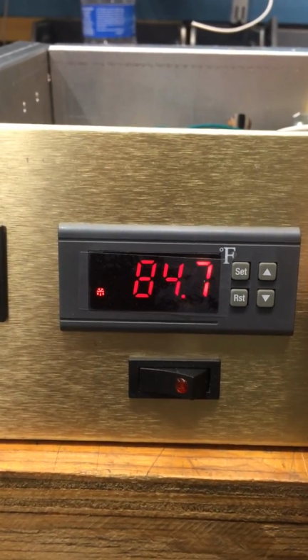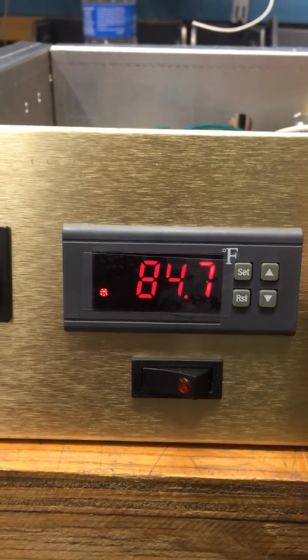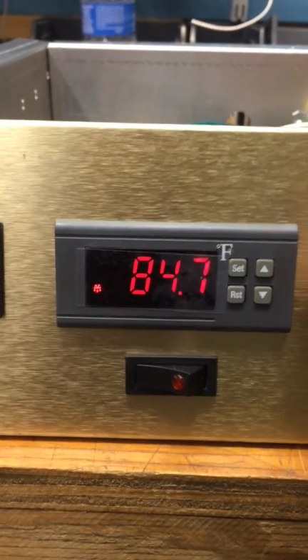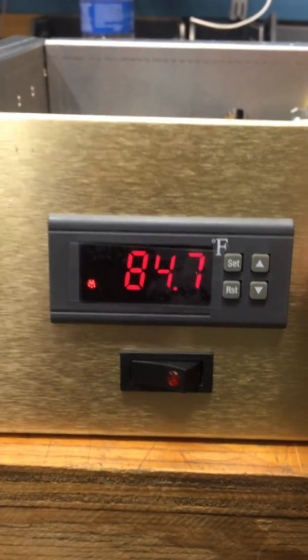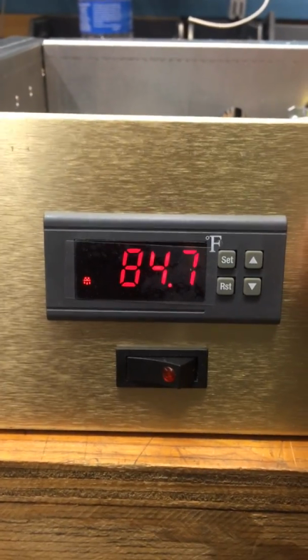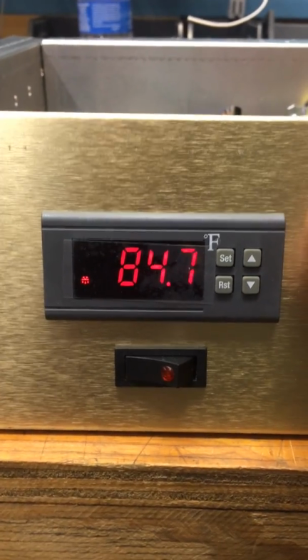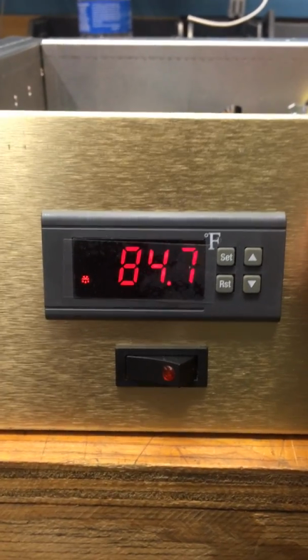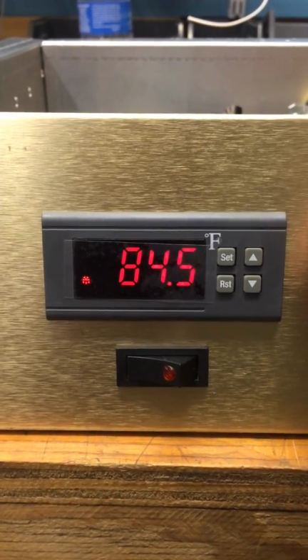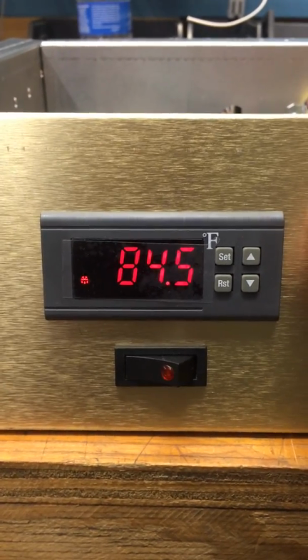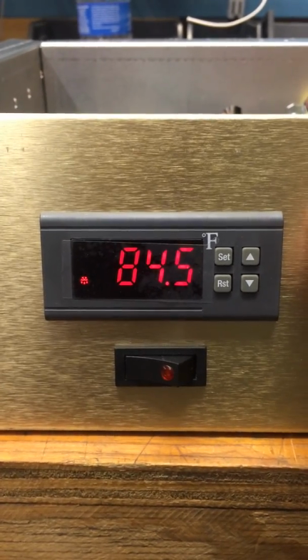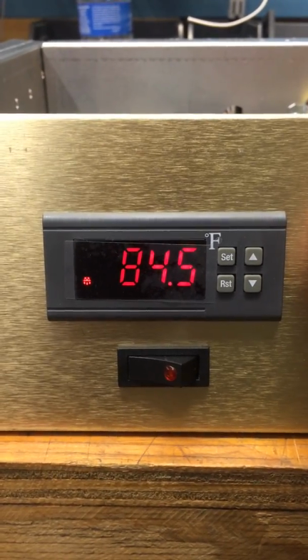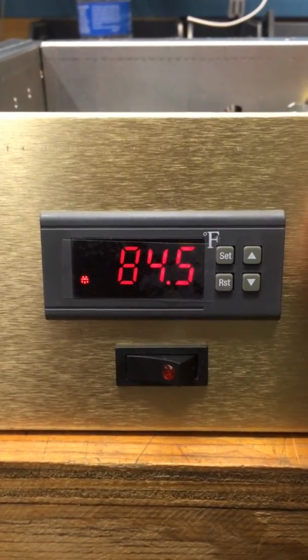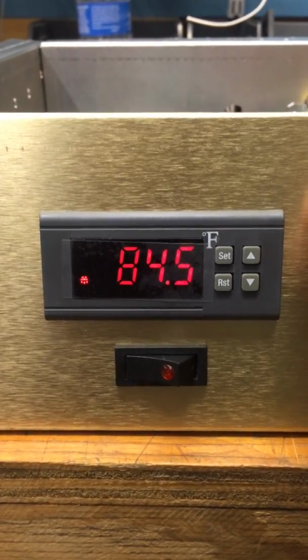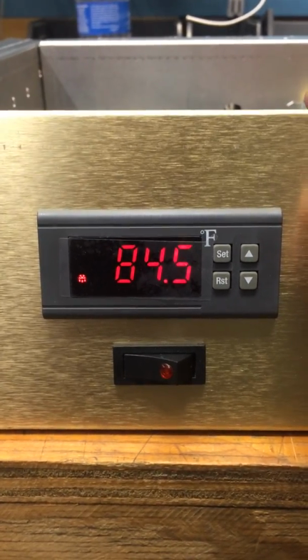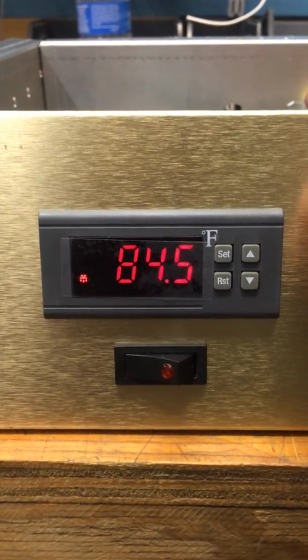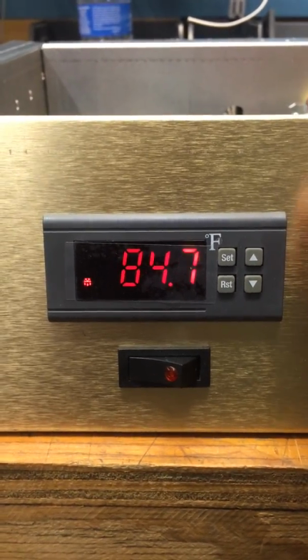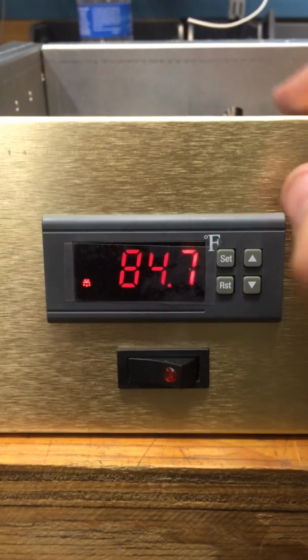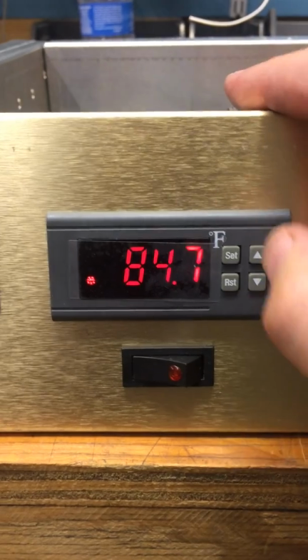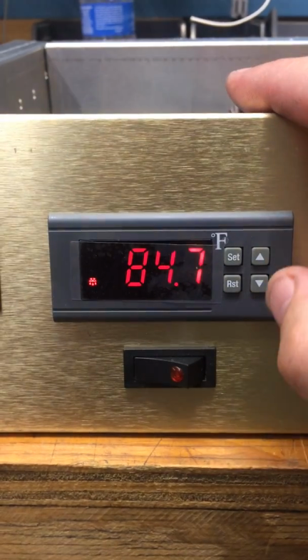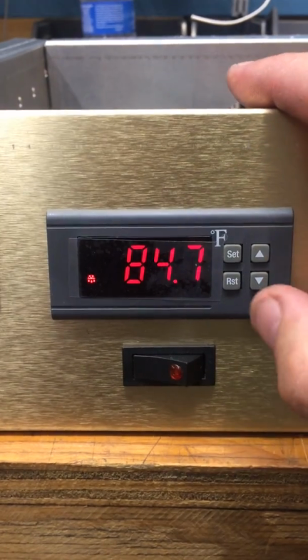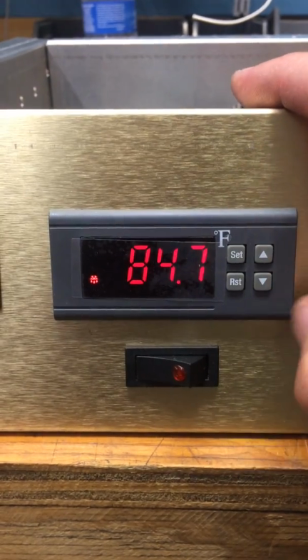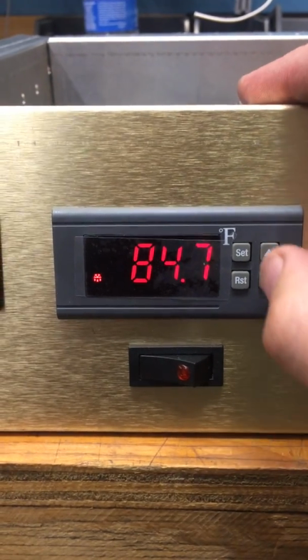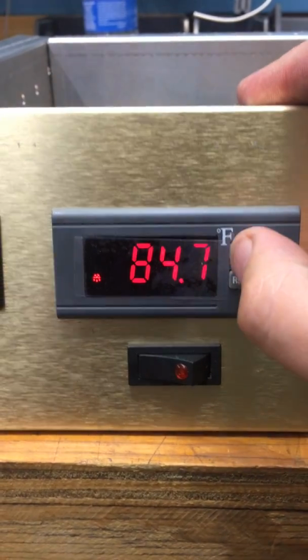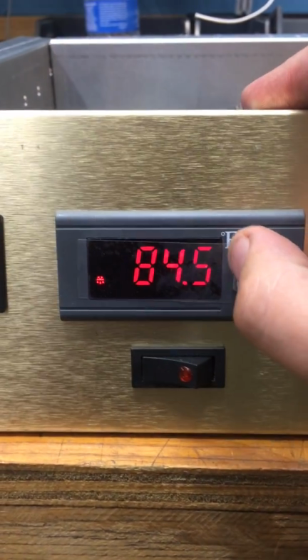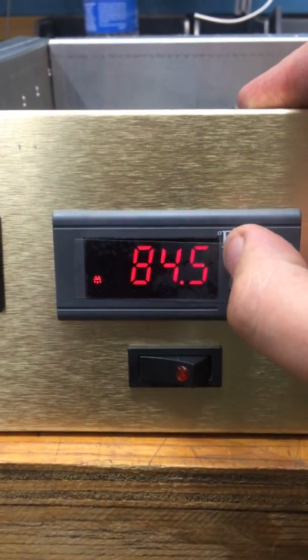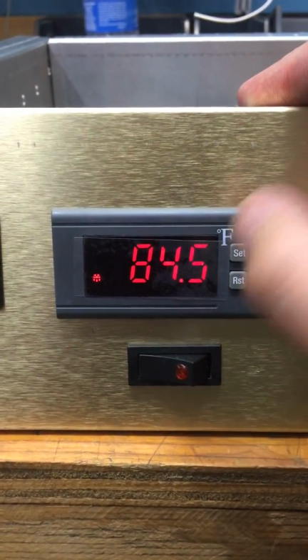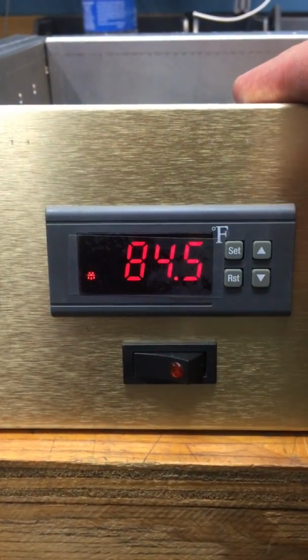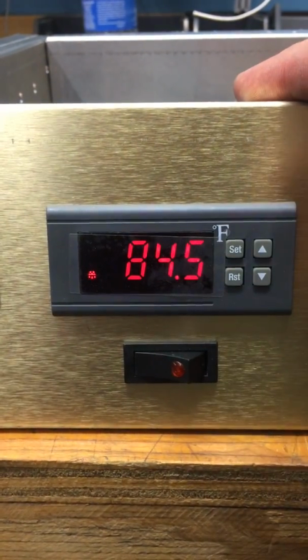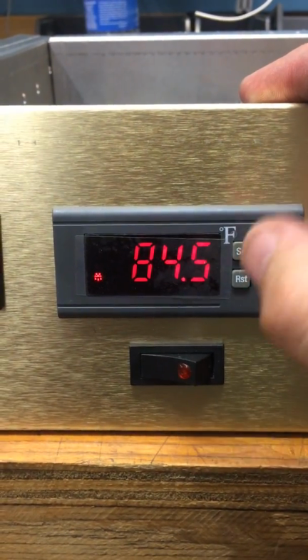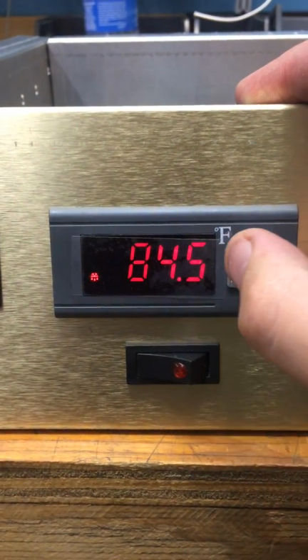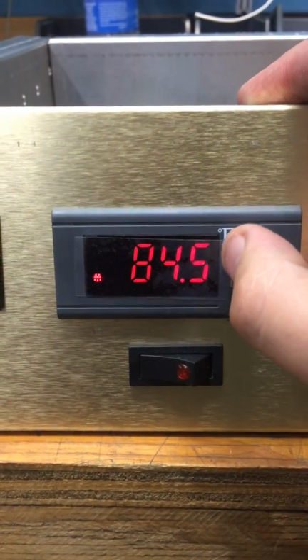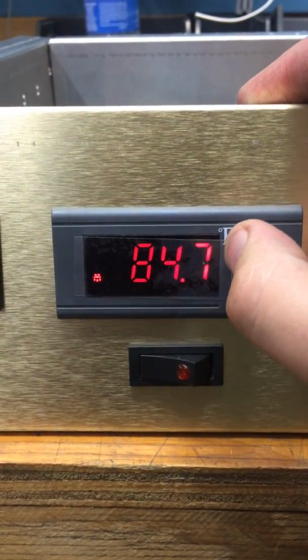Right, Rob, this is how you set up your temperature controller. It's just a quick video, okay? So, press and hold the SET button.